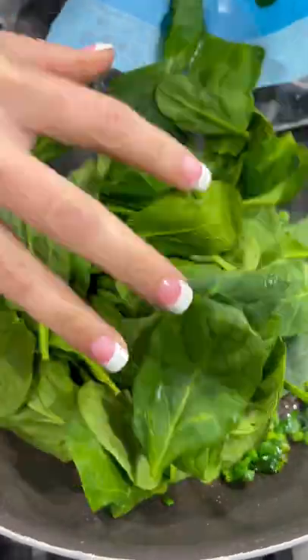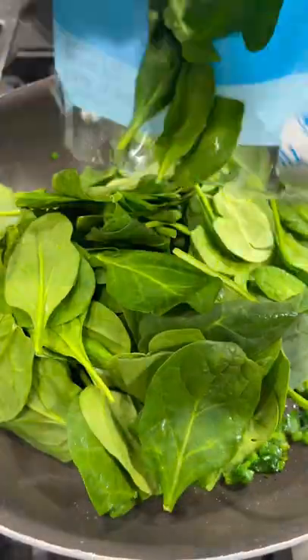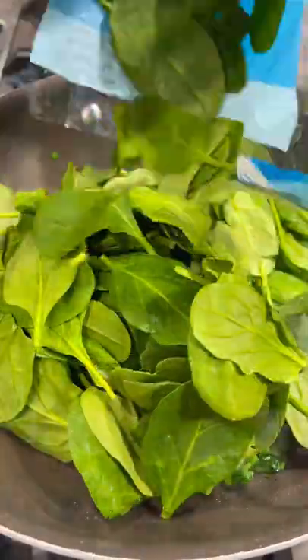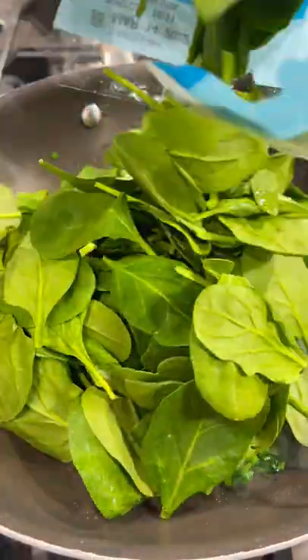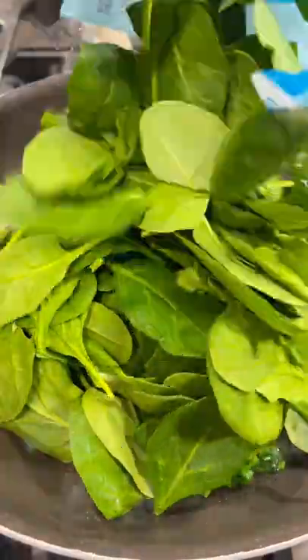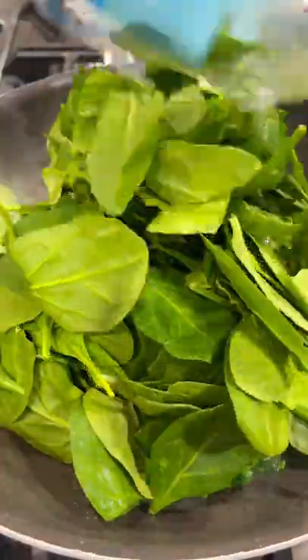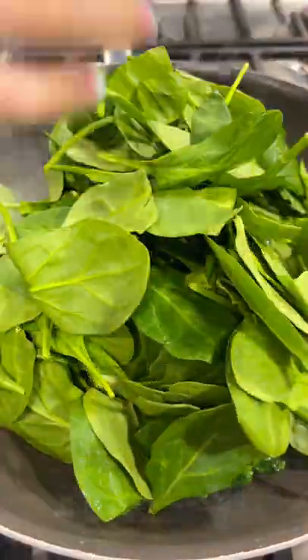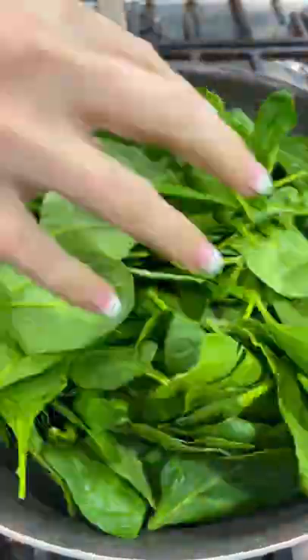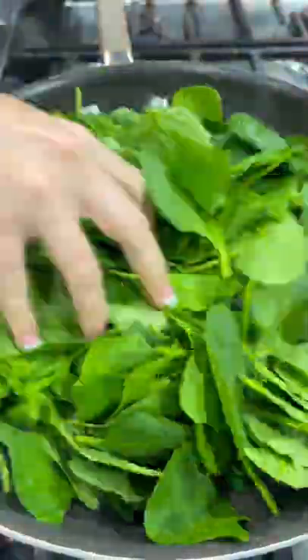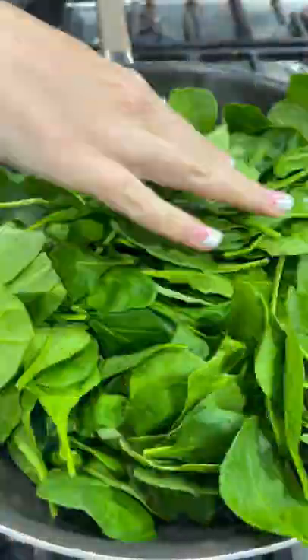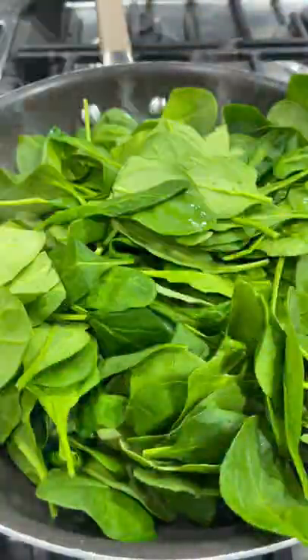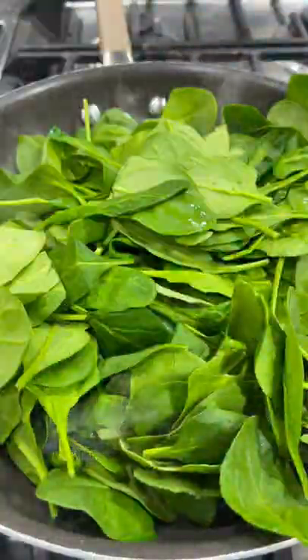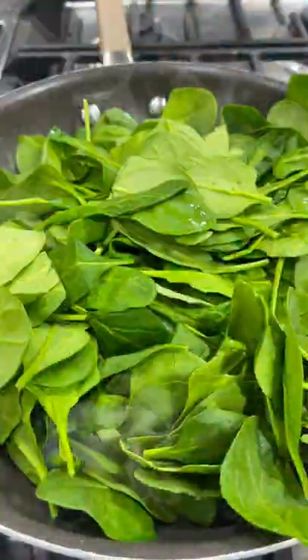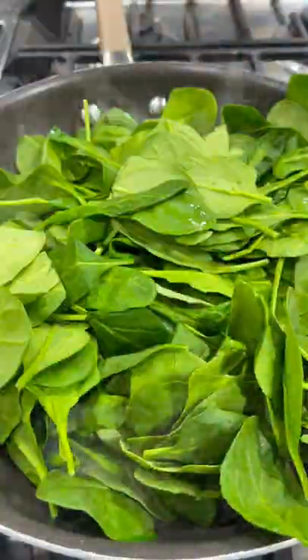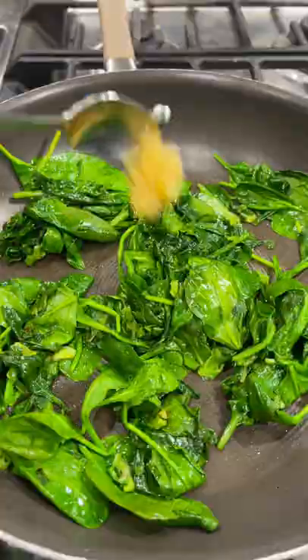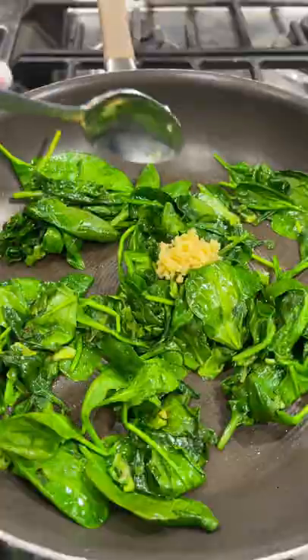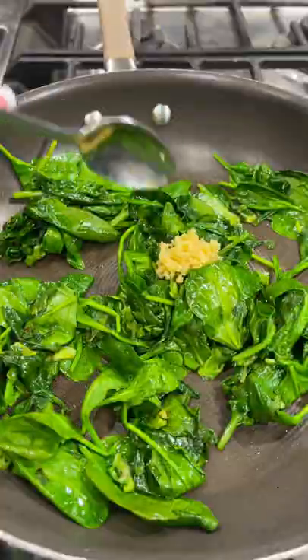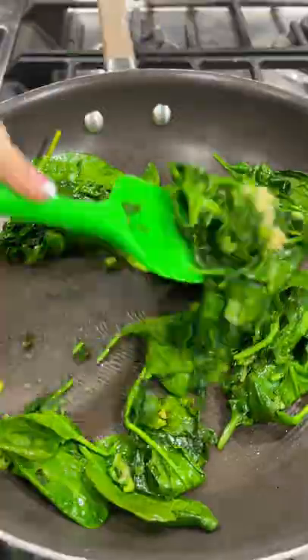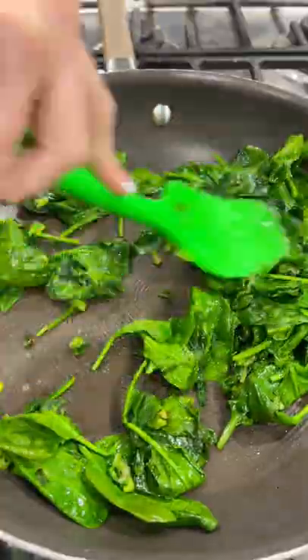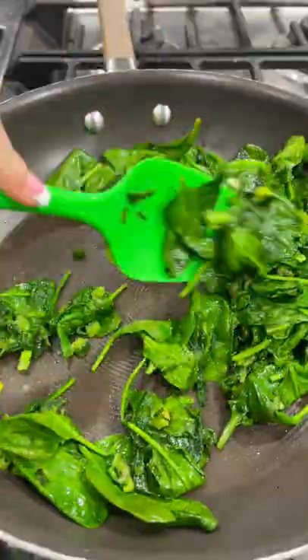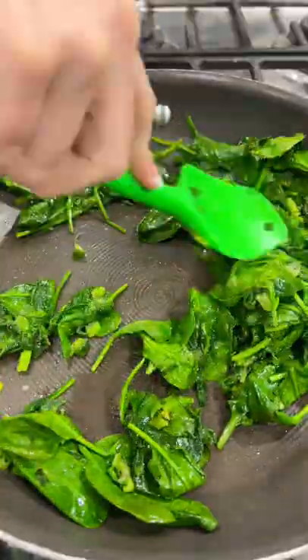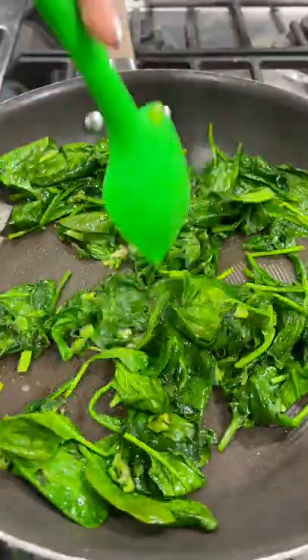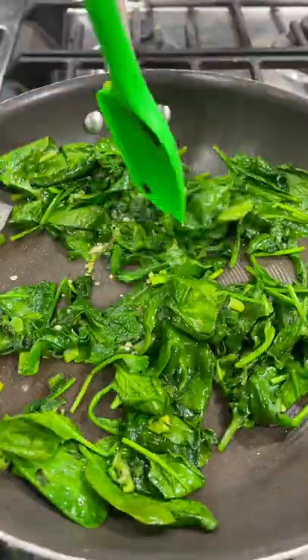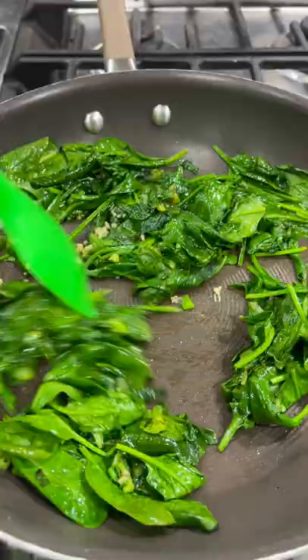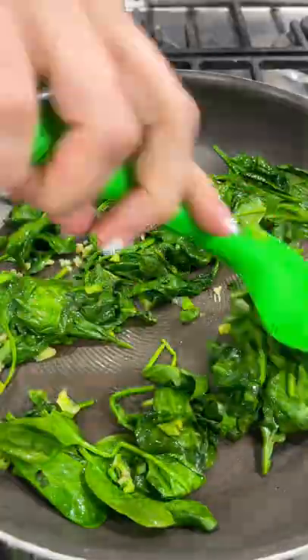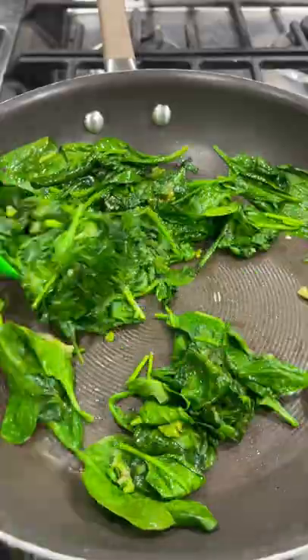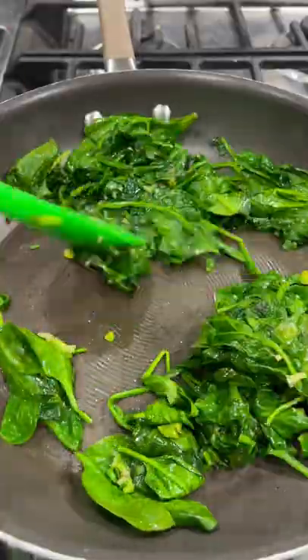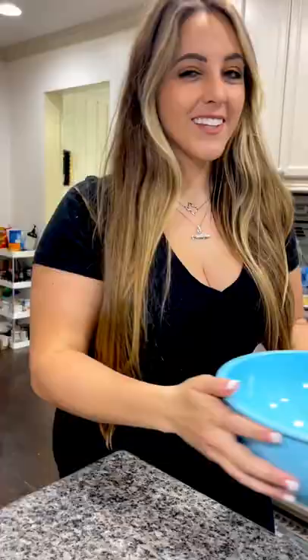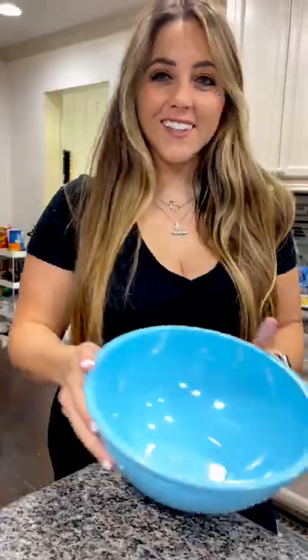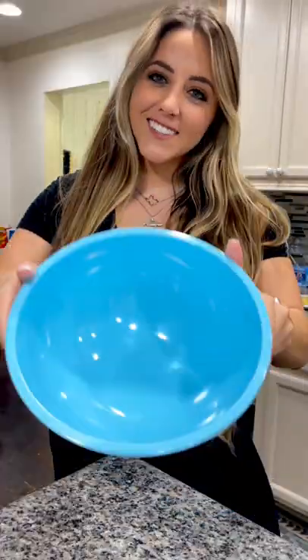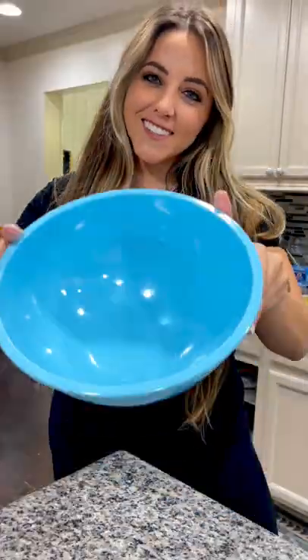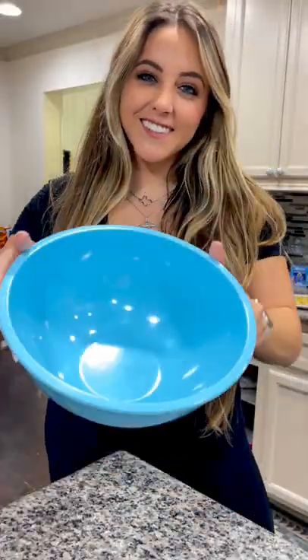Then add a whole bag of baby spinach that's been washed. Let that wilt down, add some minced garlic, and mix it up.